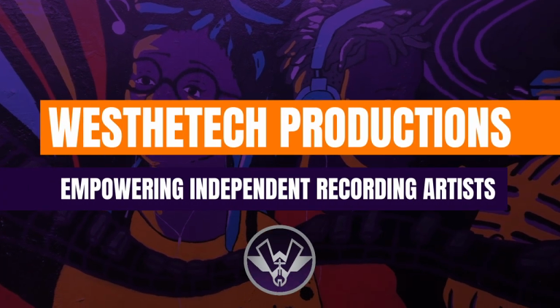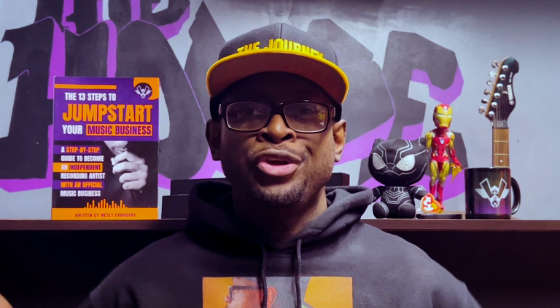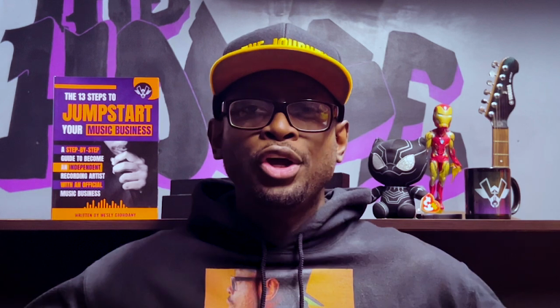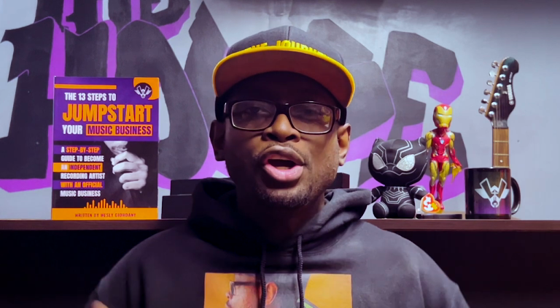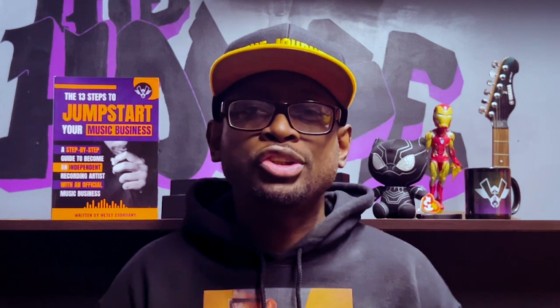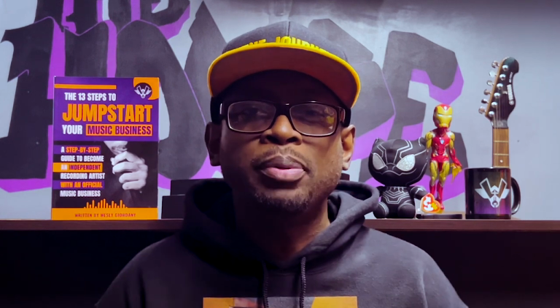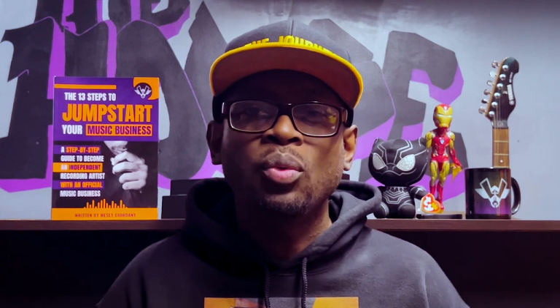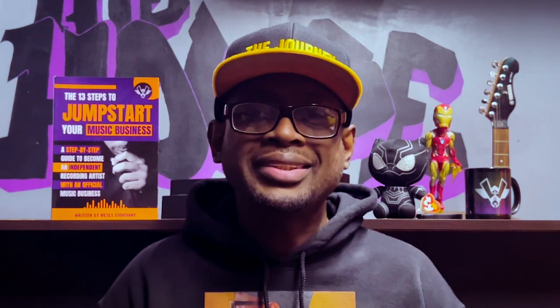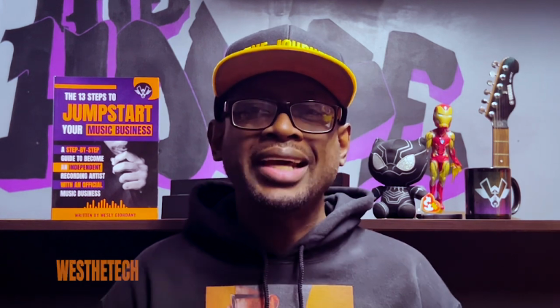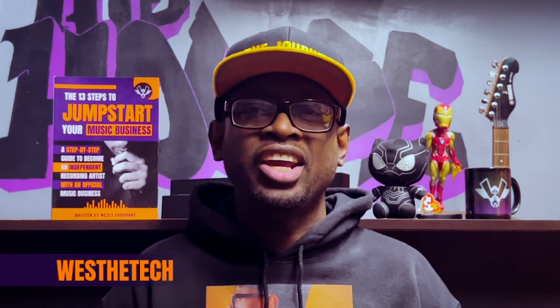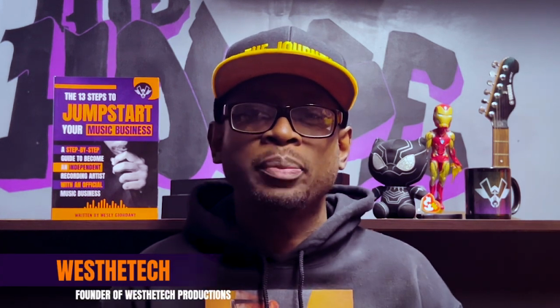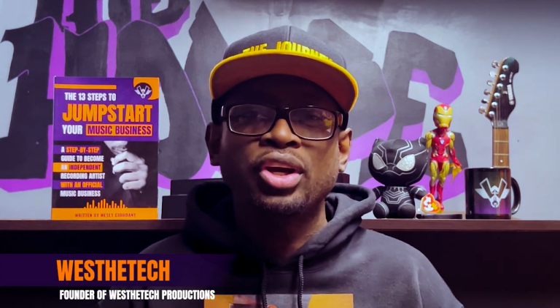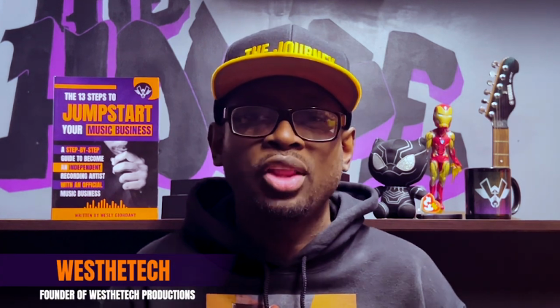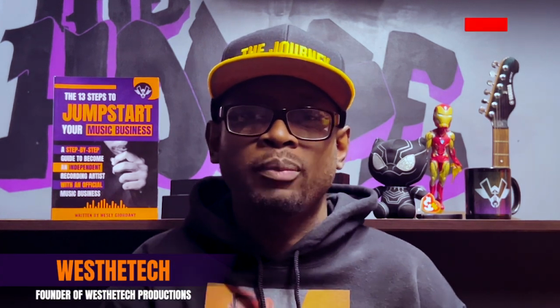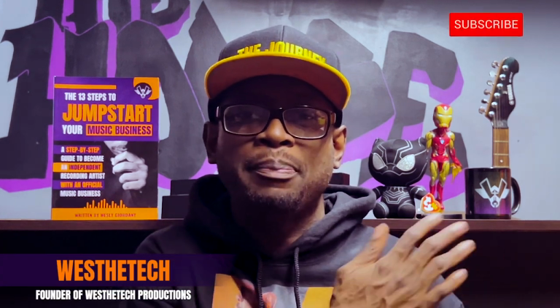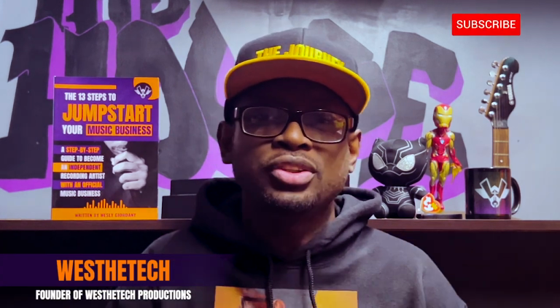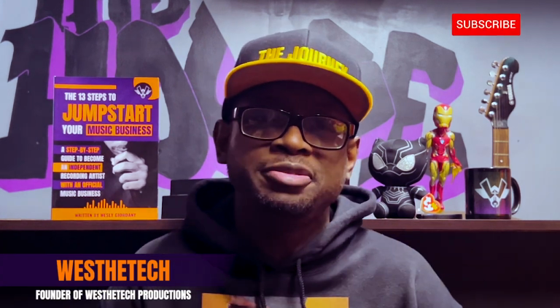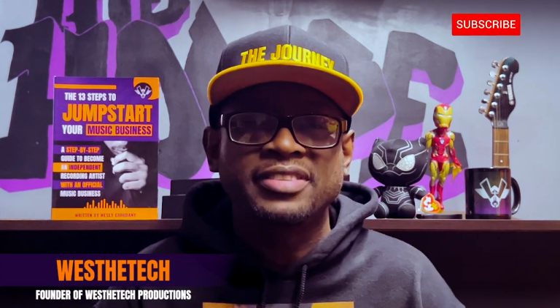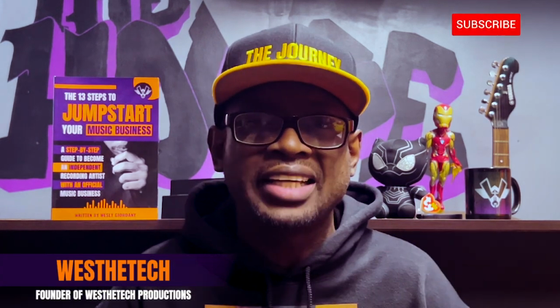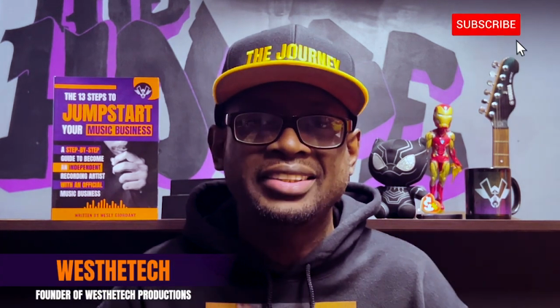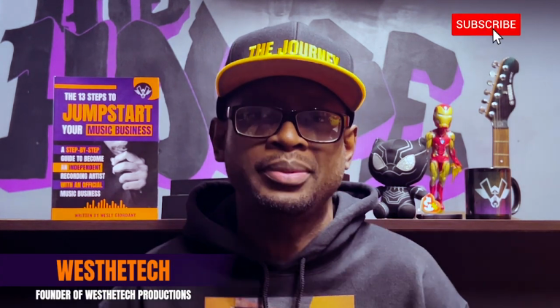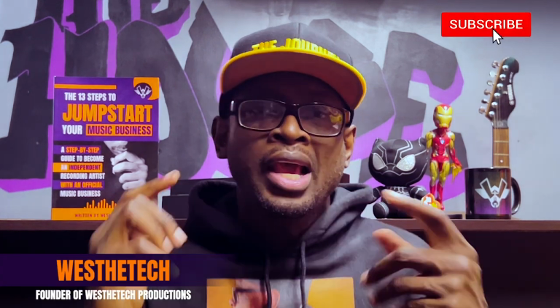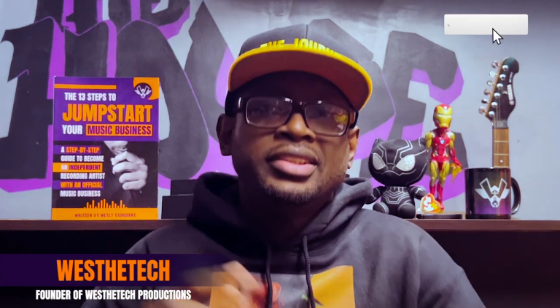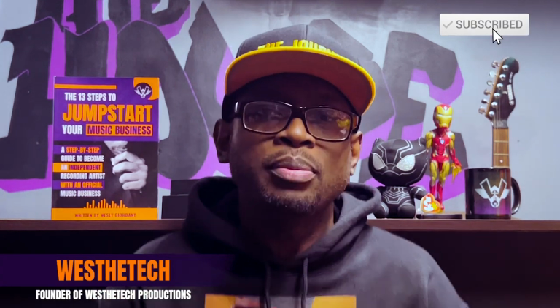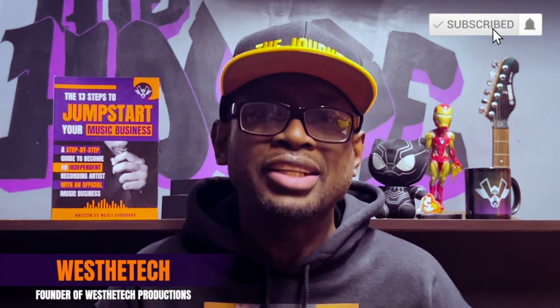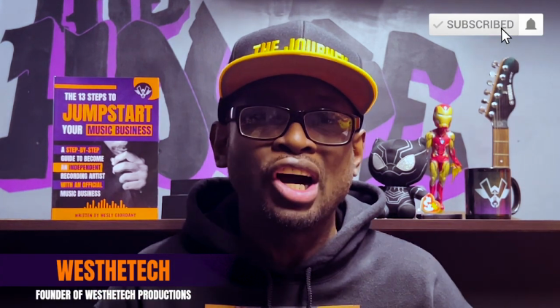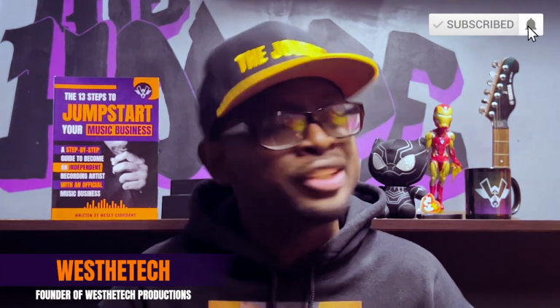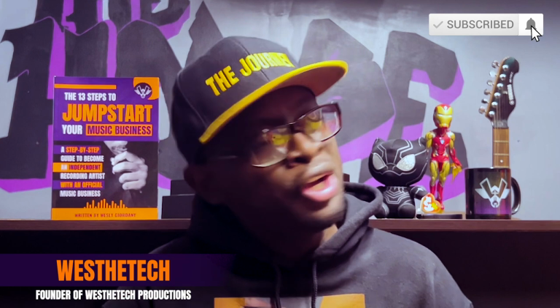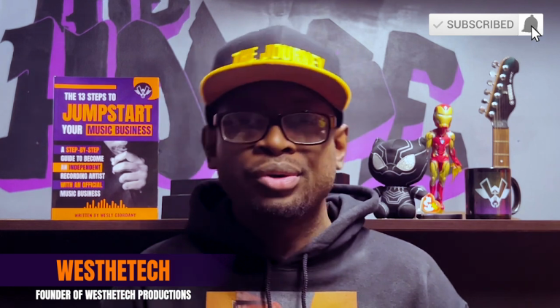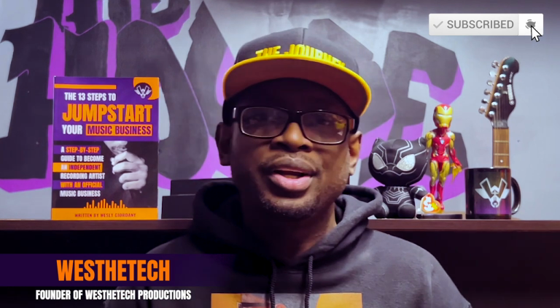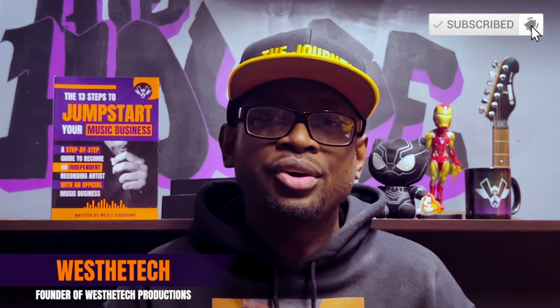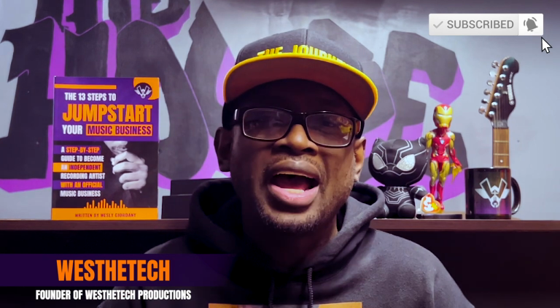Yo, it's your boy Westin Tech here to bring you another one of my personal favorite tech tips to help you as an artist grow in your craft.